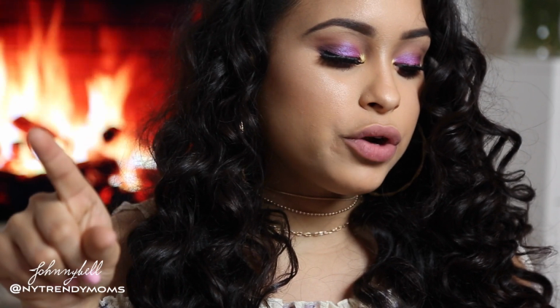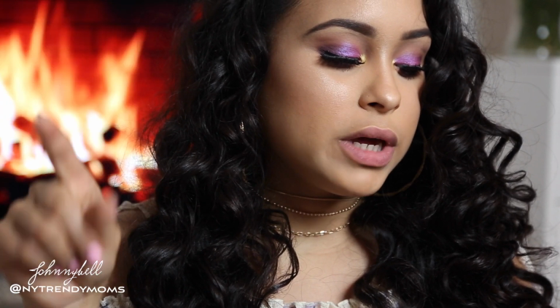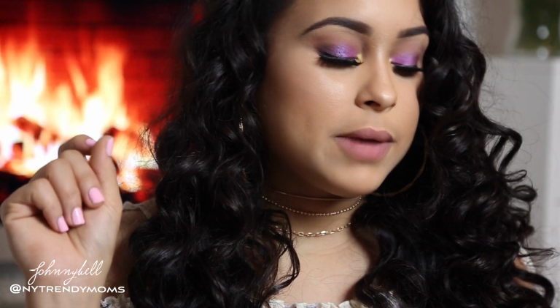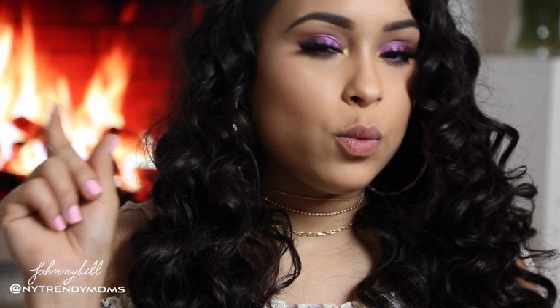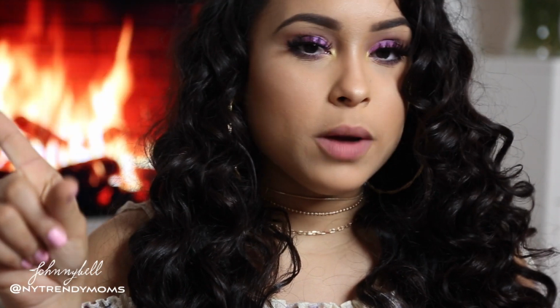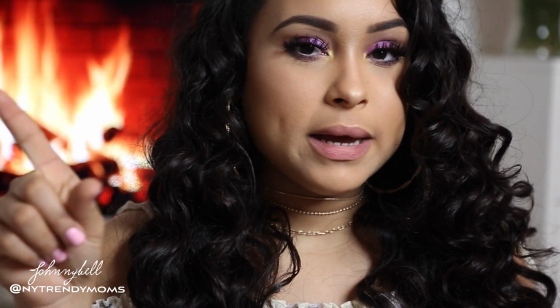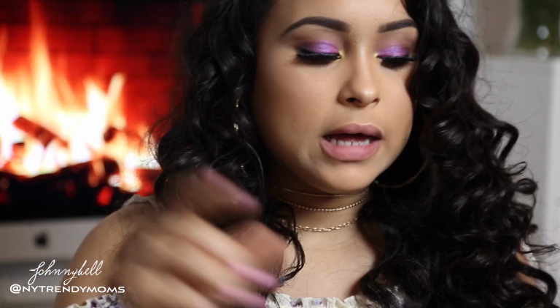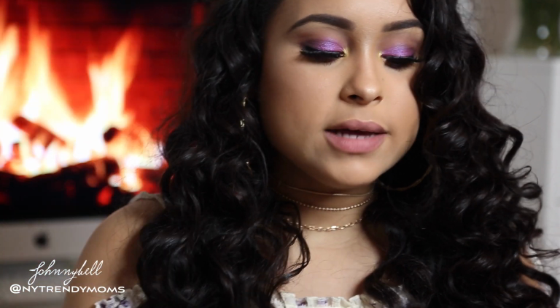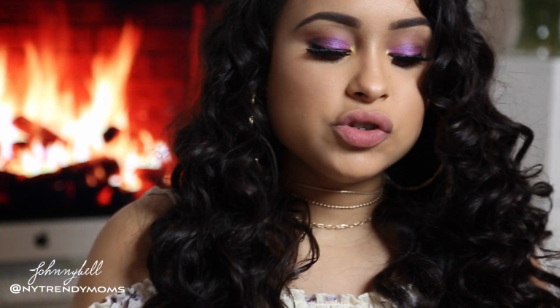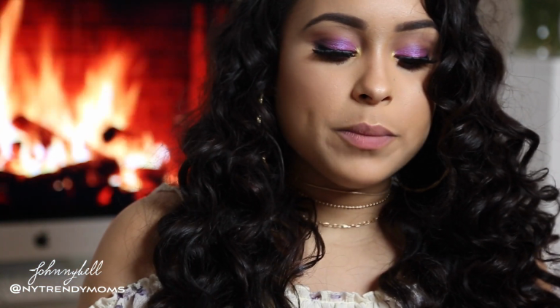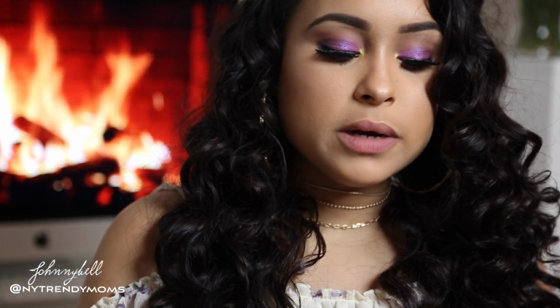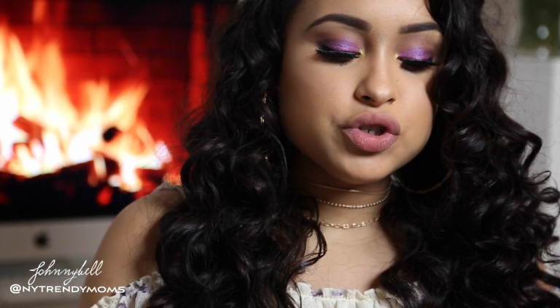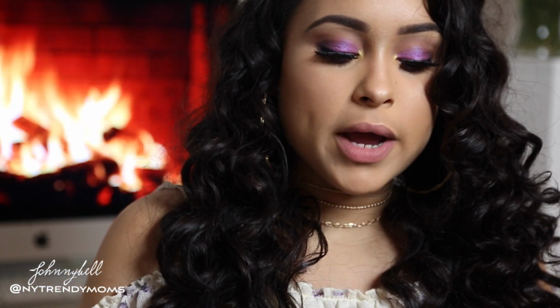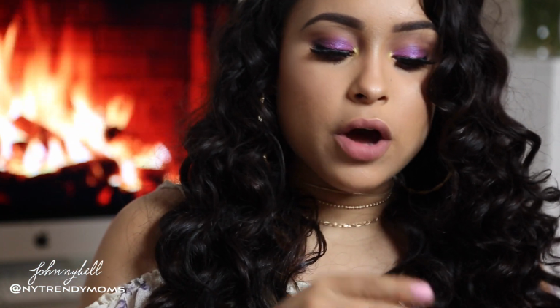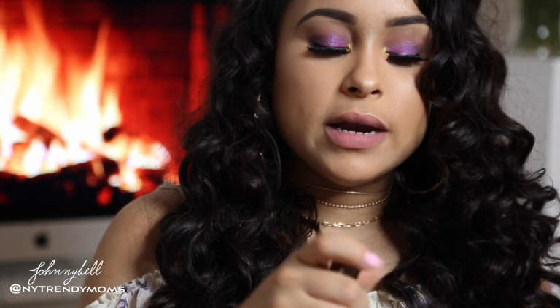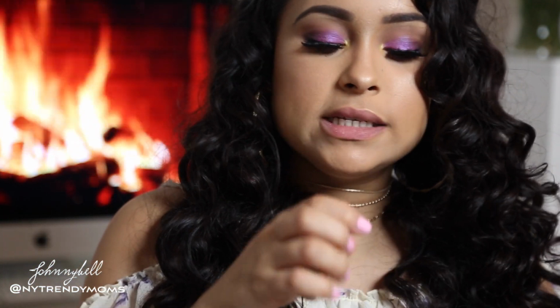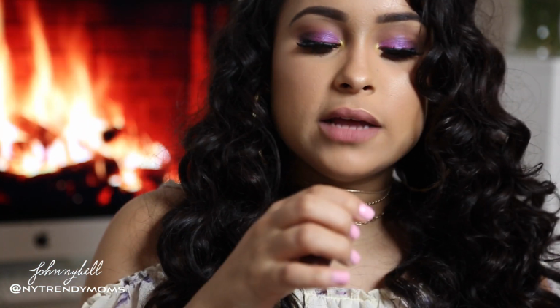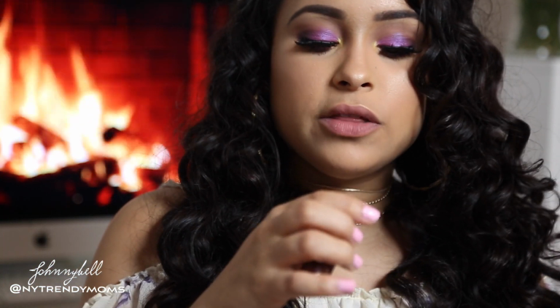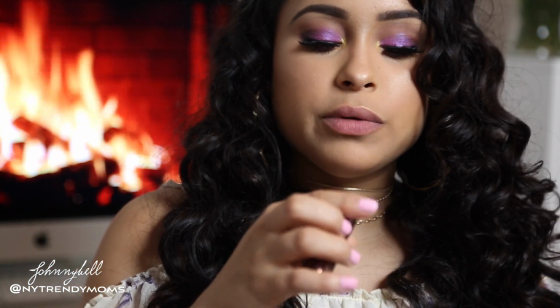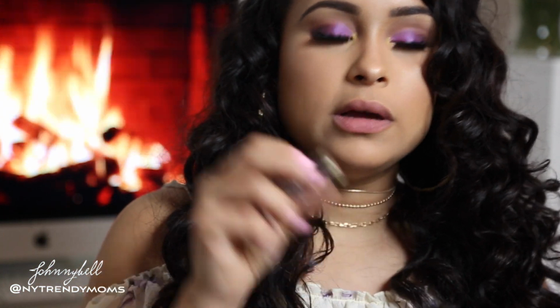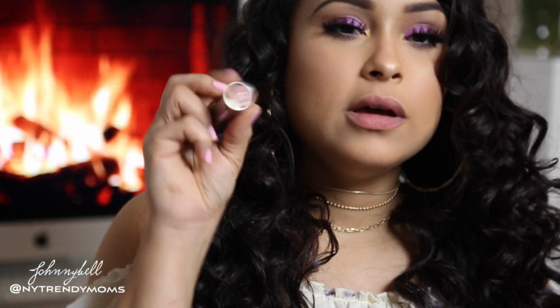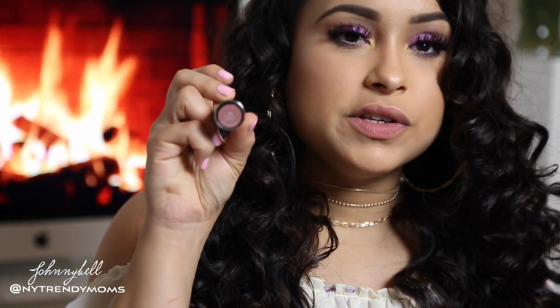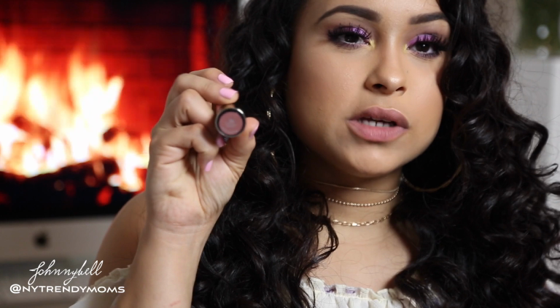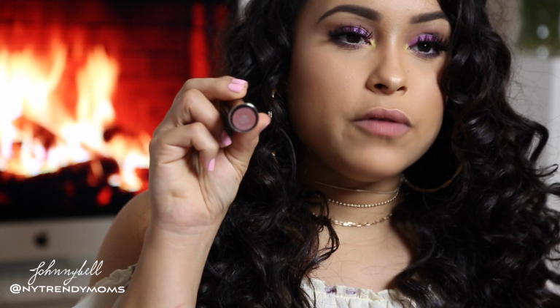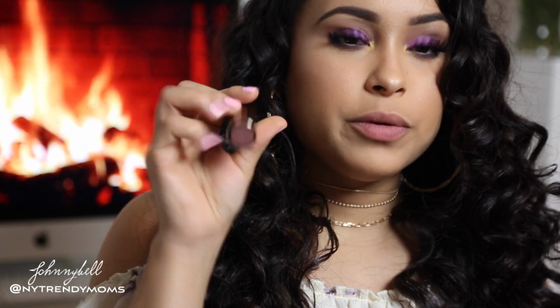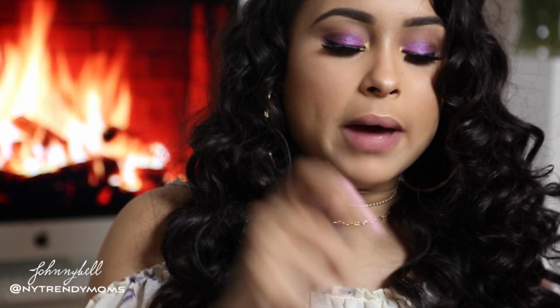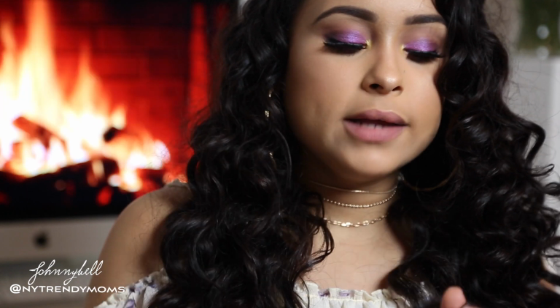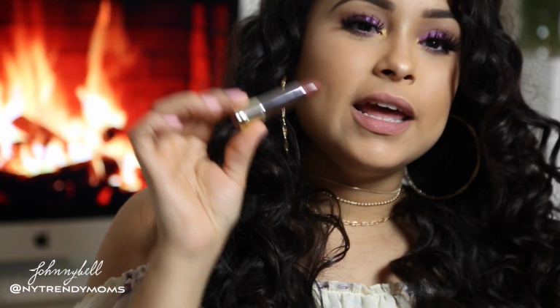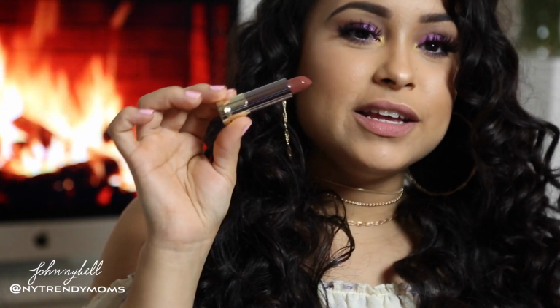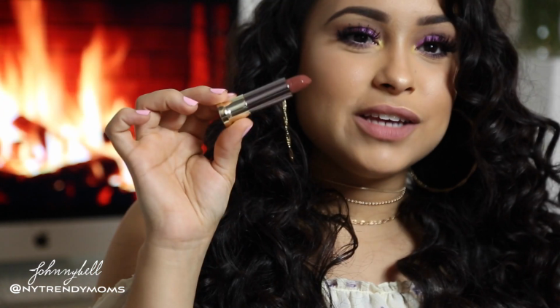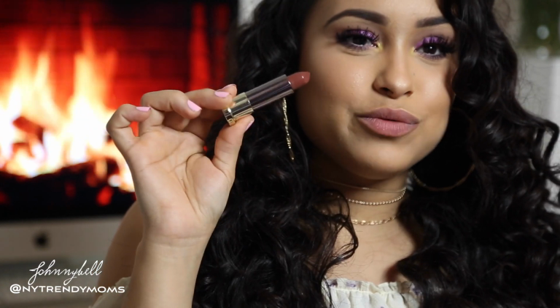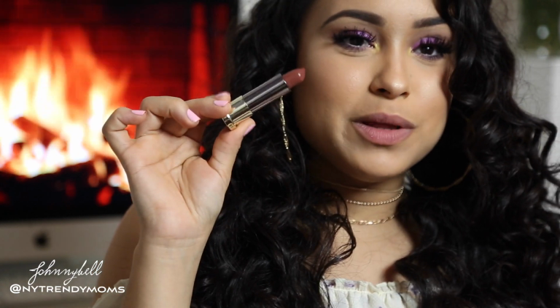I'm going to try on 1993 first — this is a comfort matte. It's a really pretty brown color.